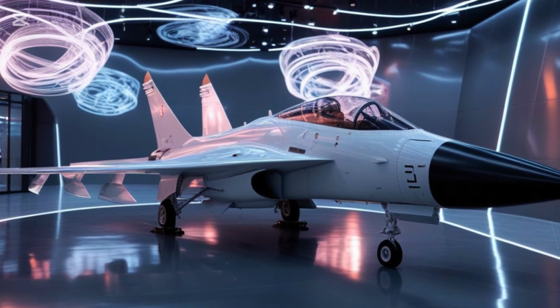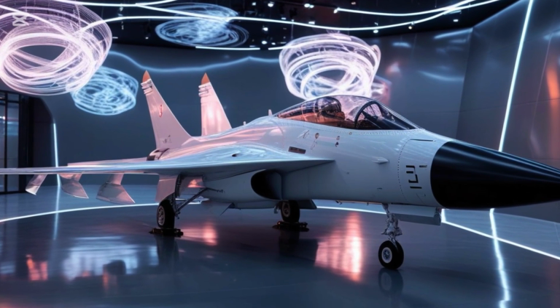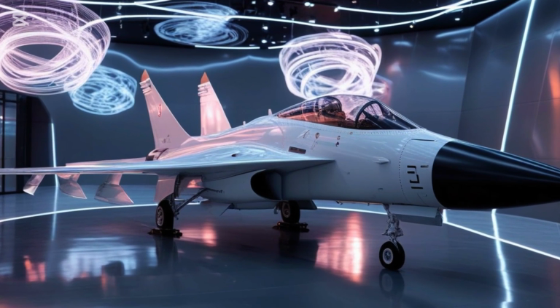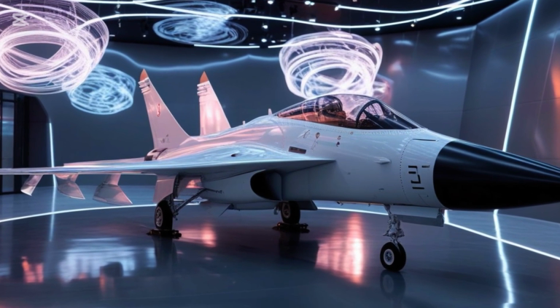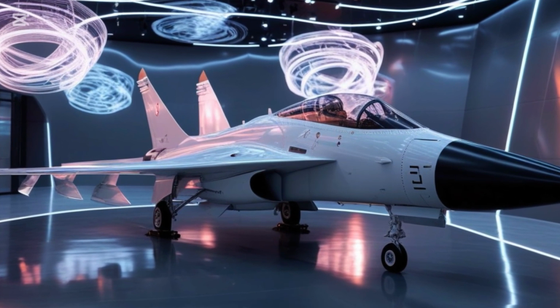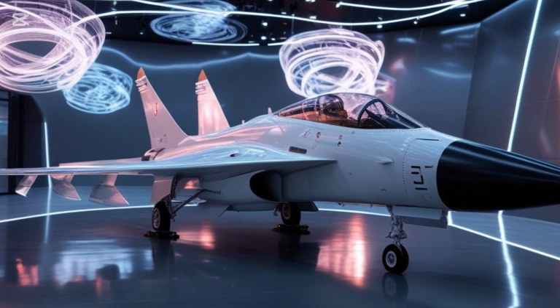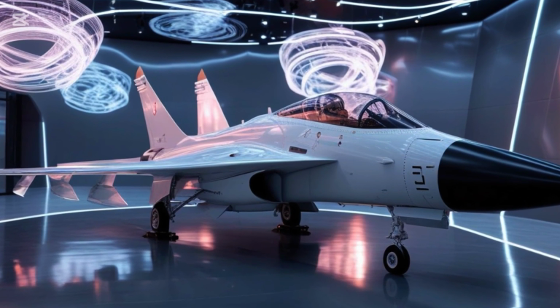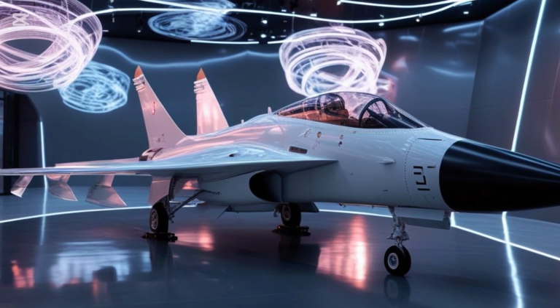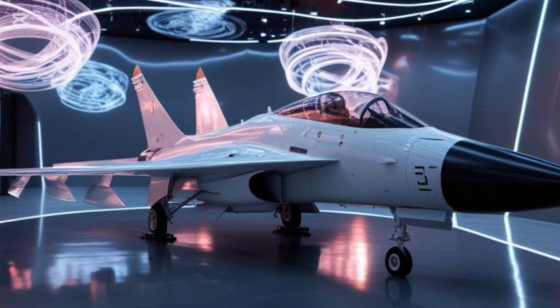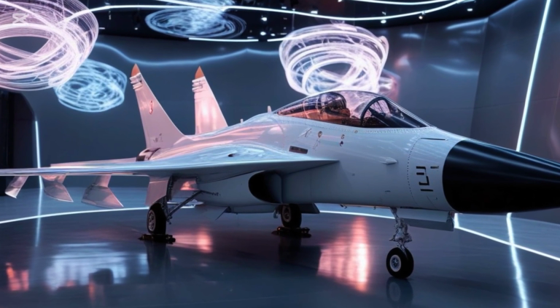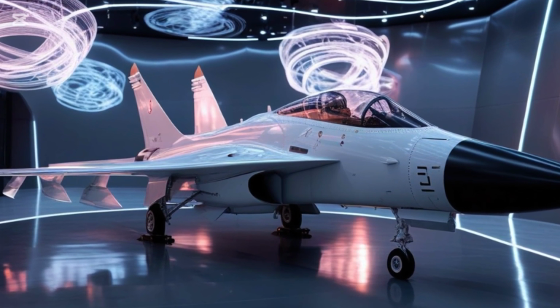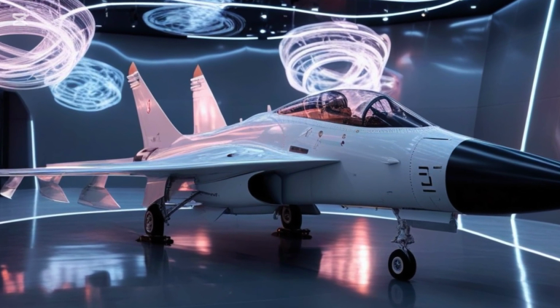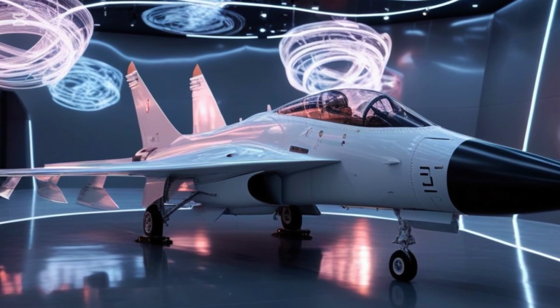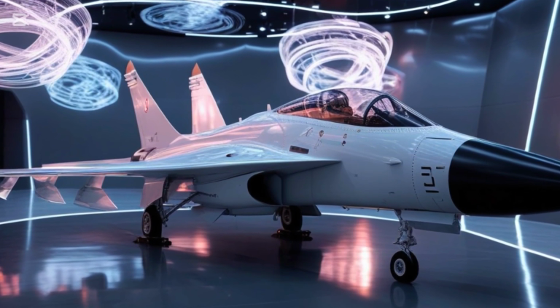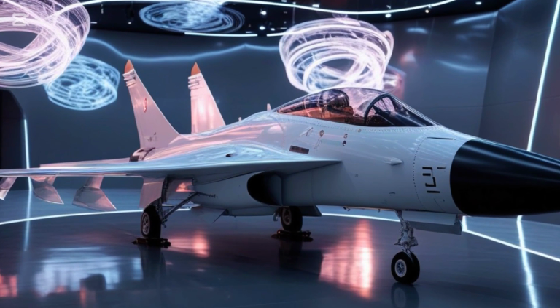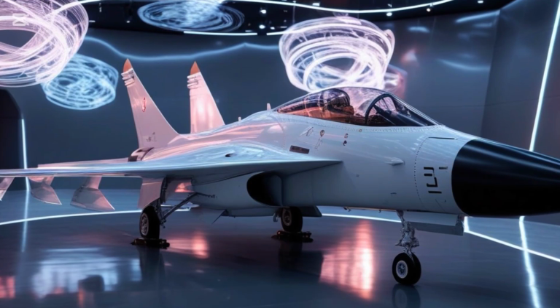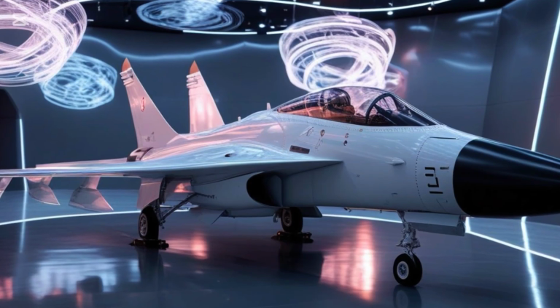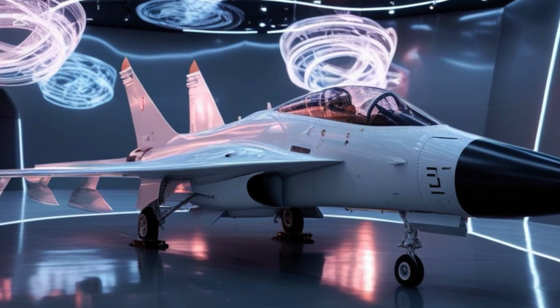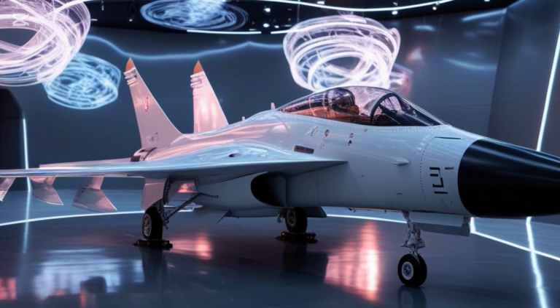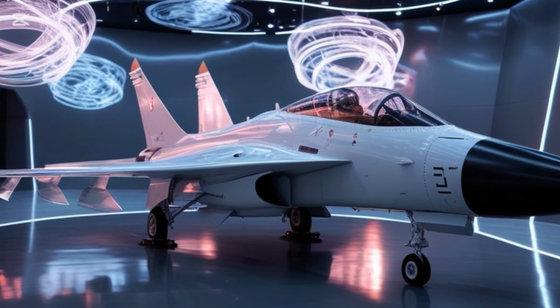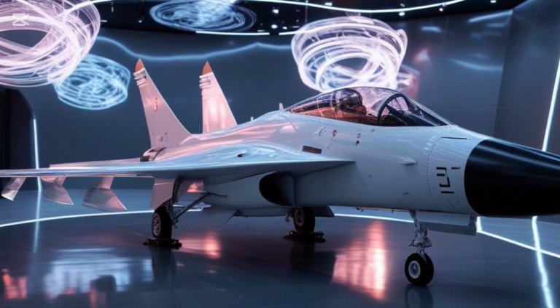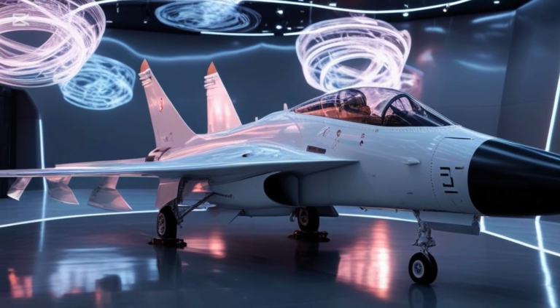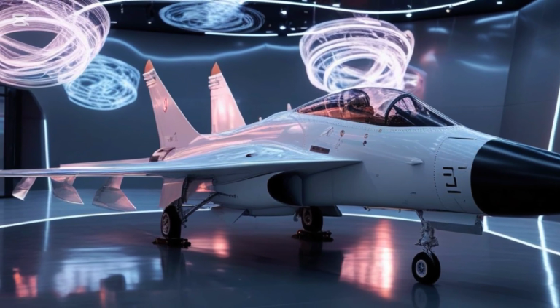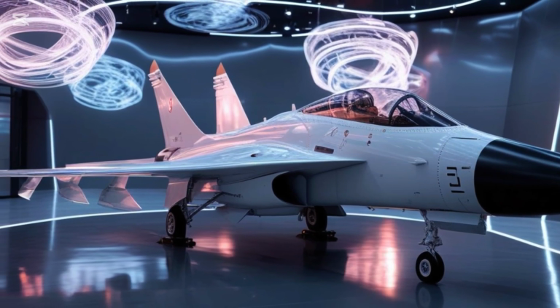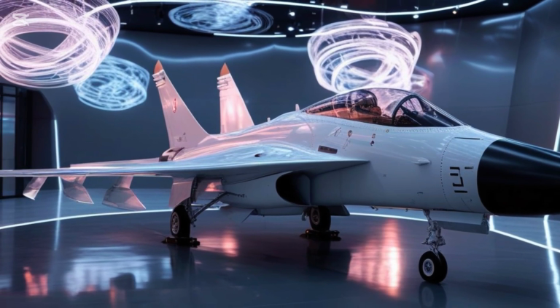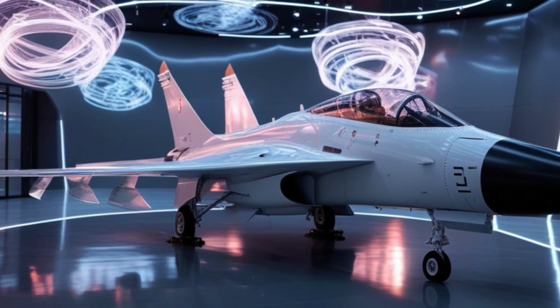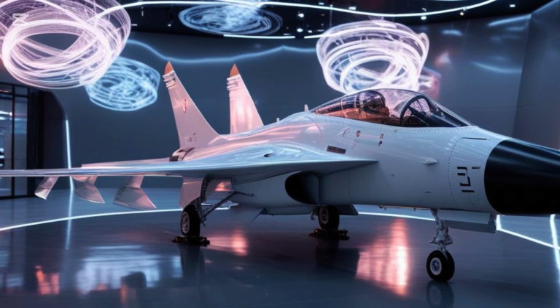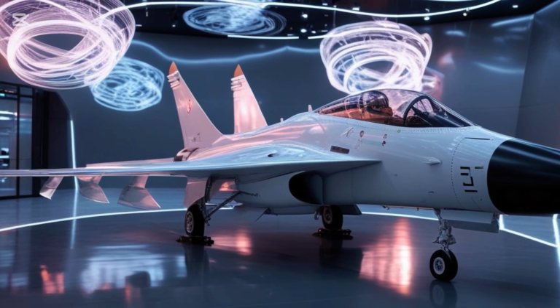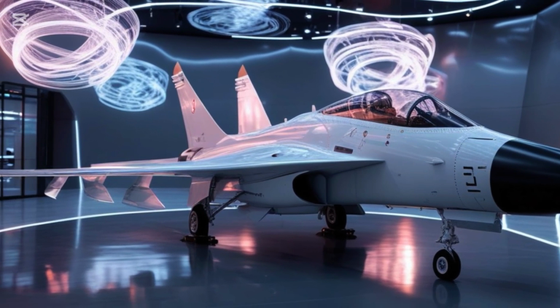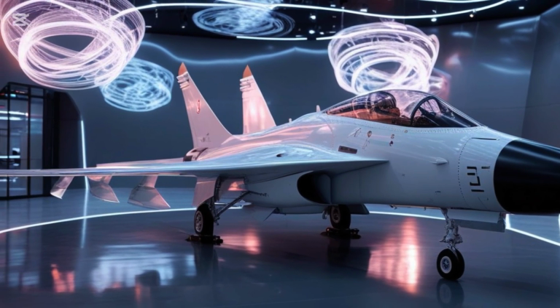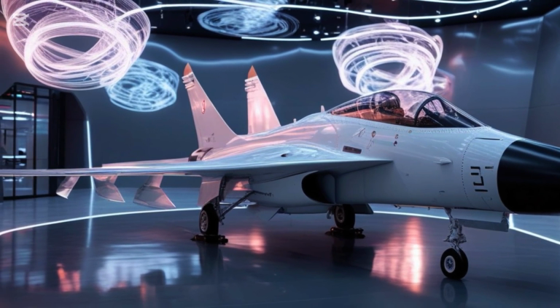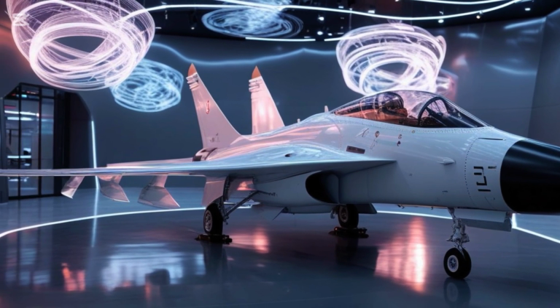So whether you're looking at raw performance, digital integration, or international influence, the J-10C is a force to be reckoned with.